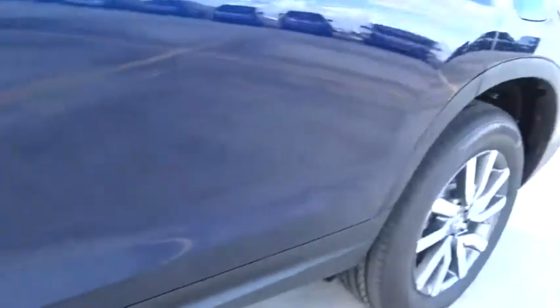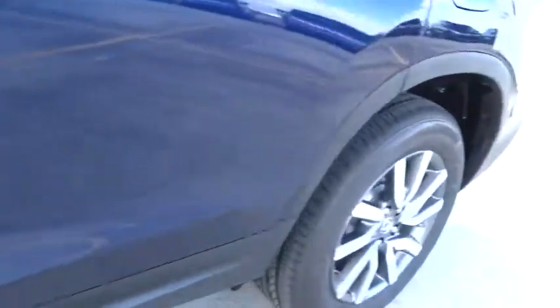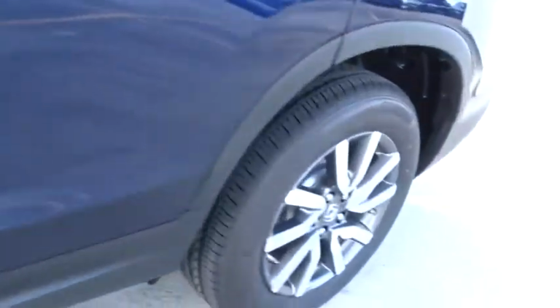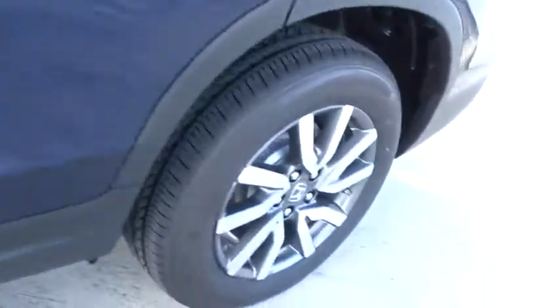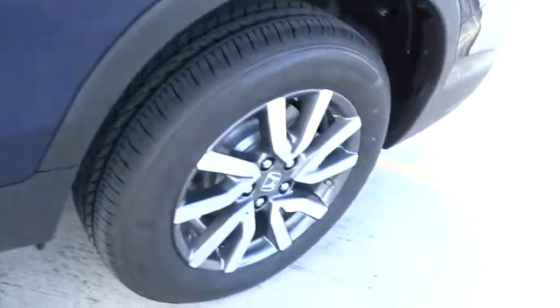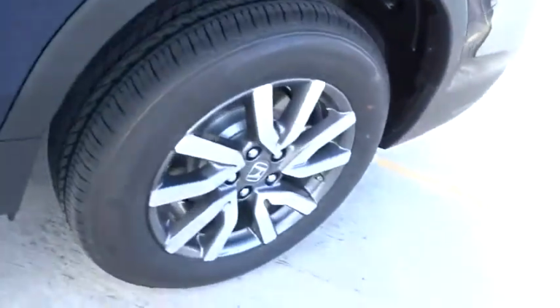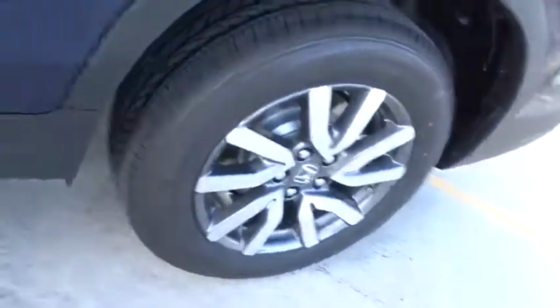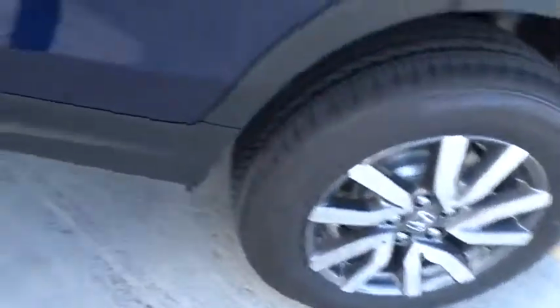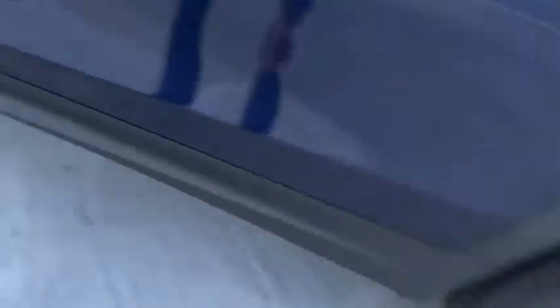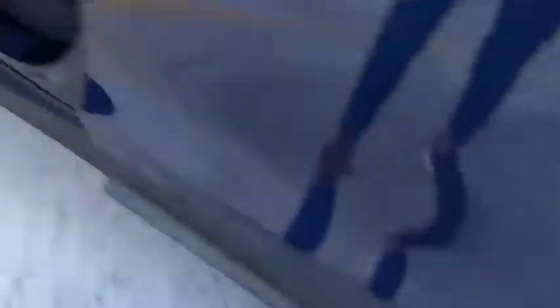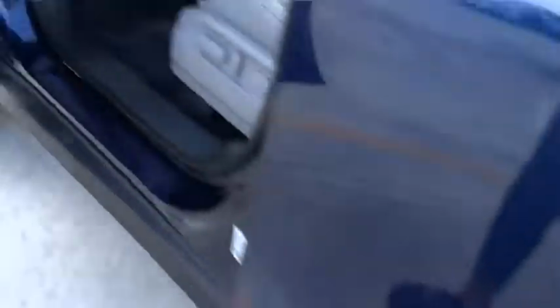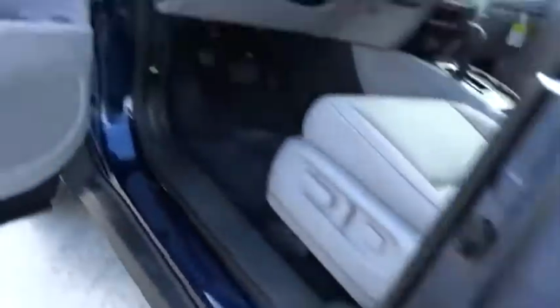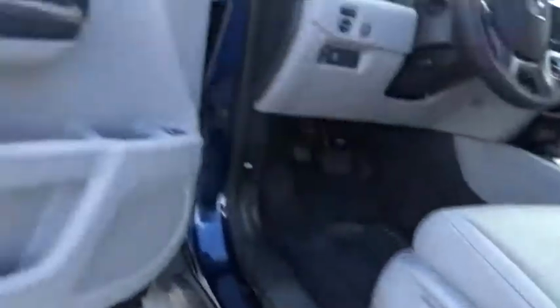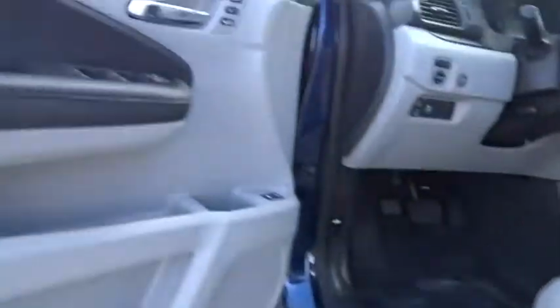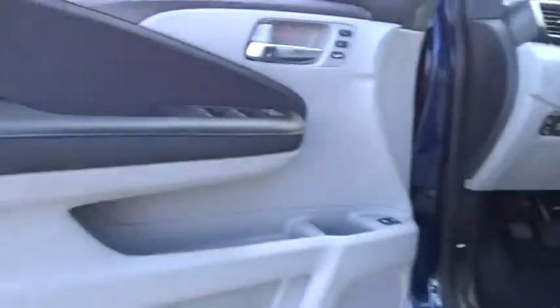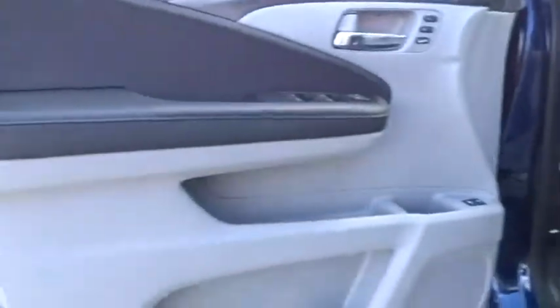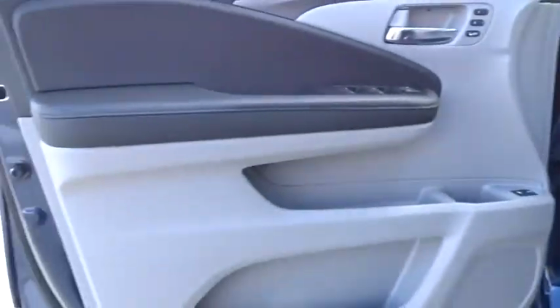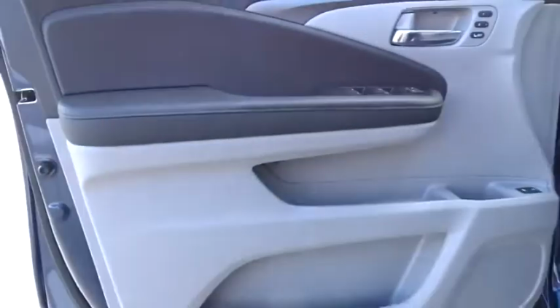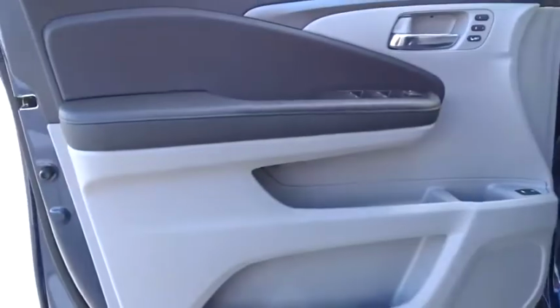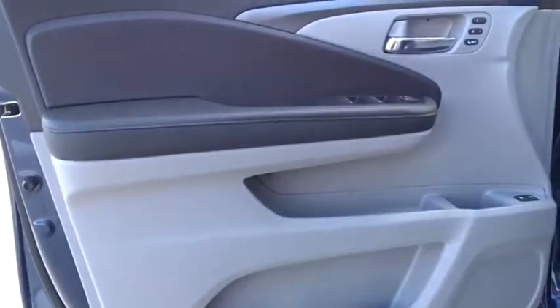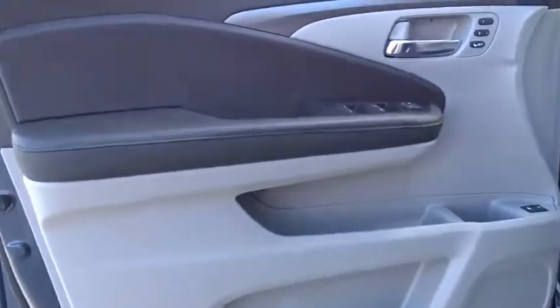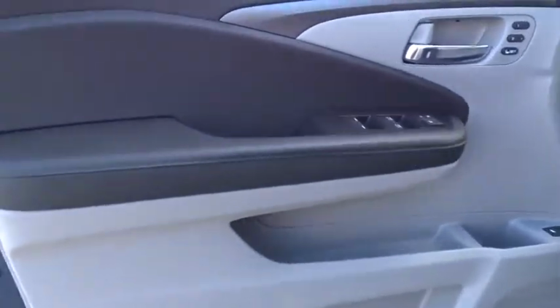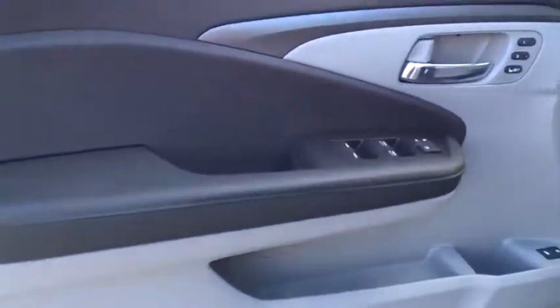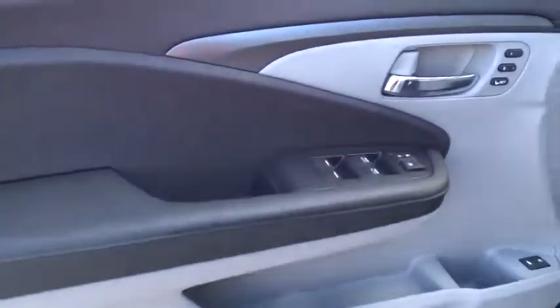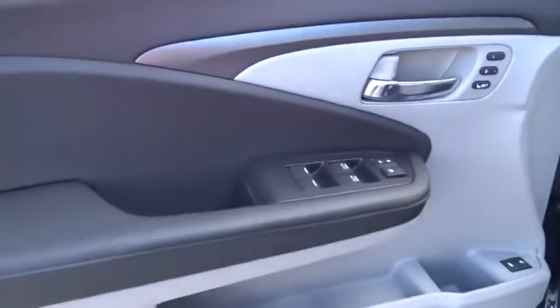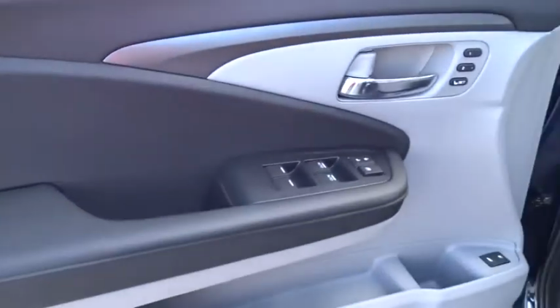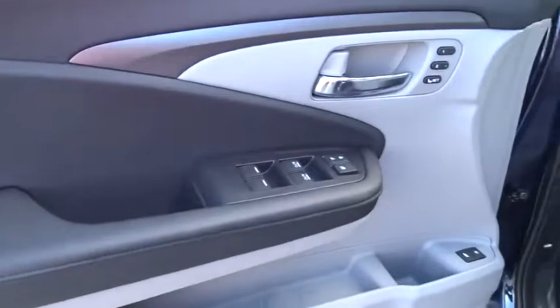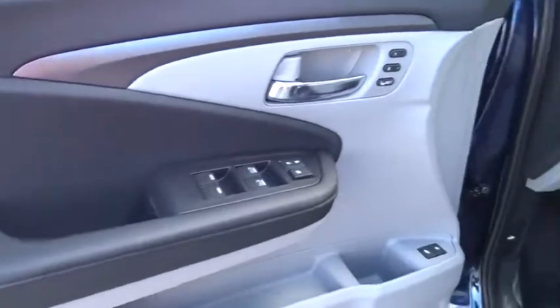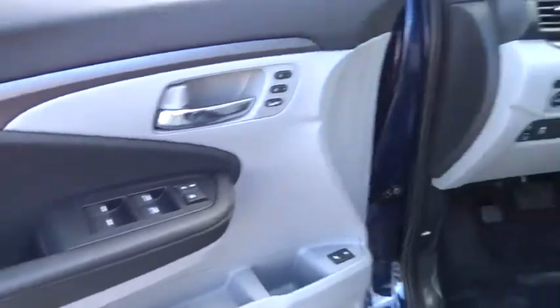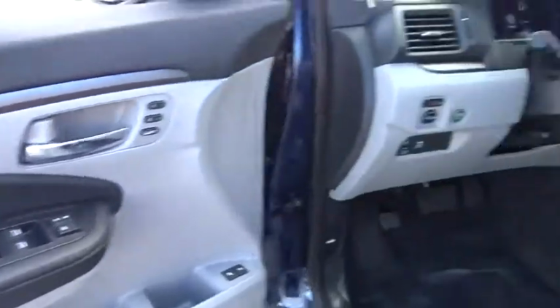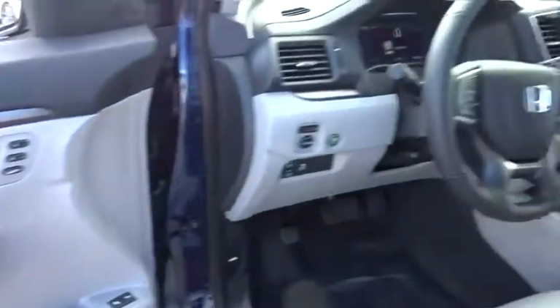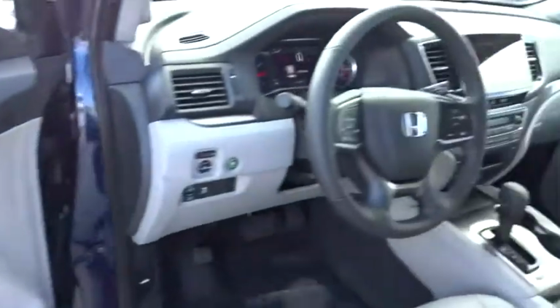Remote window operation, driver memory seats, power heated outside mirrors, rear spoiler.